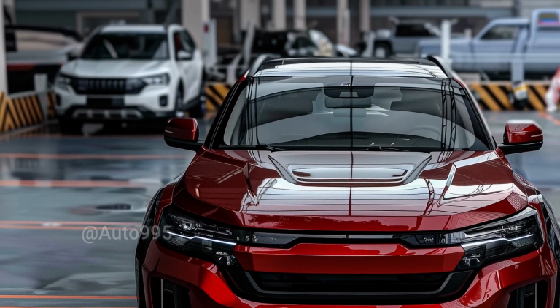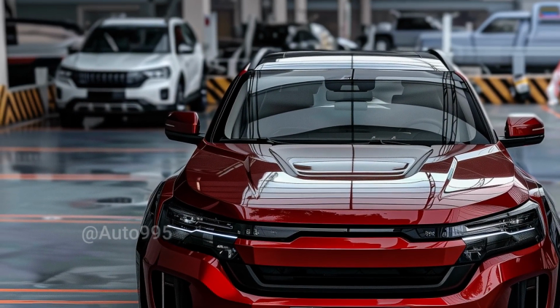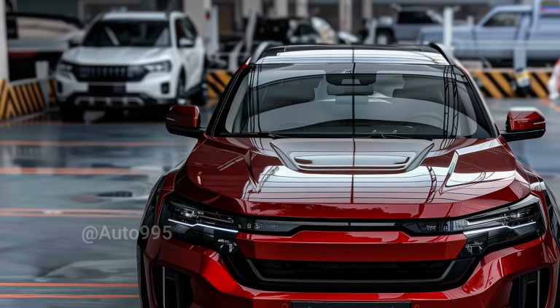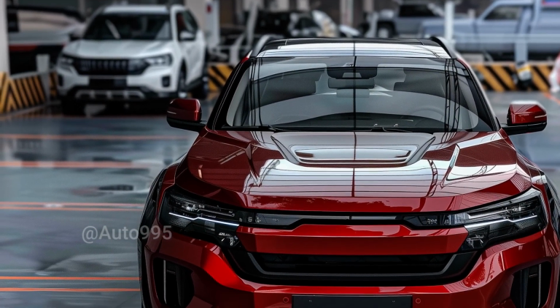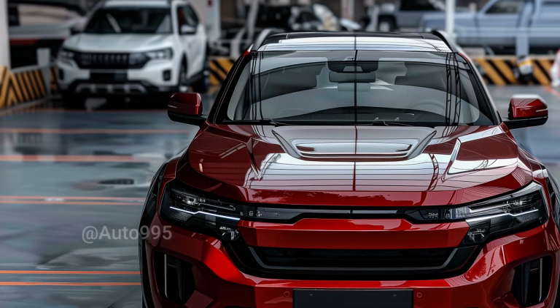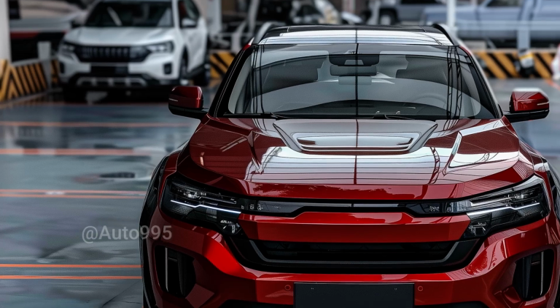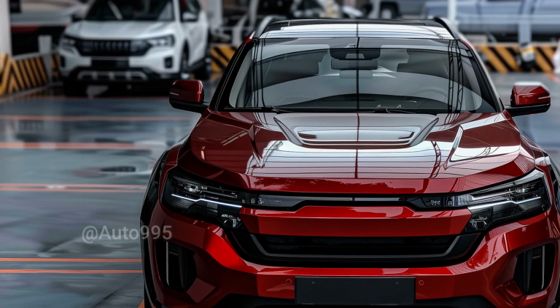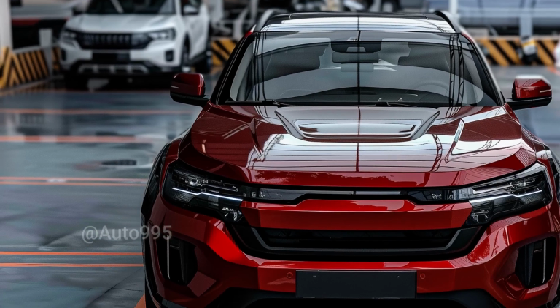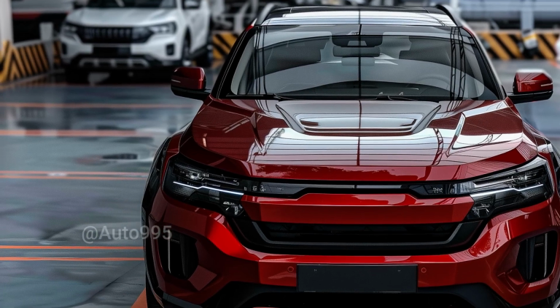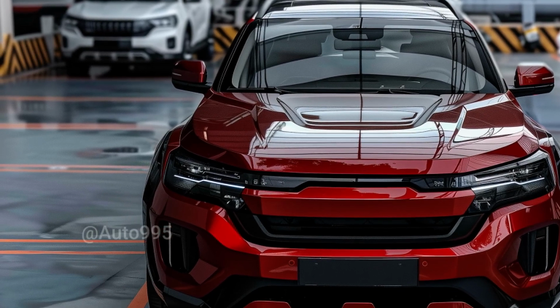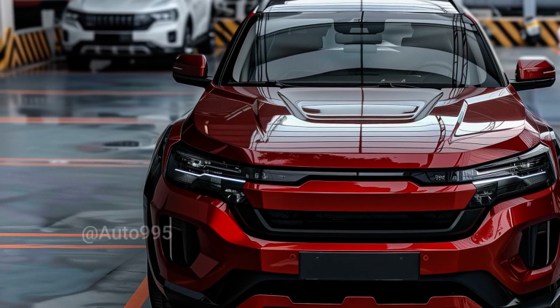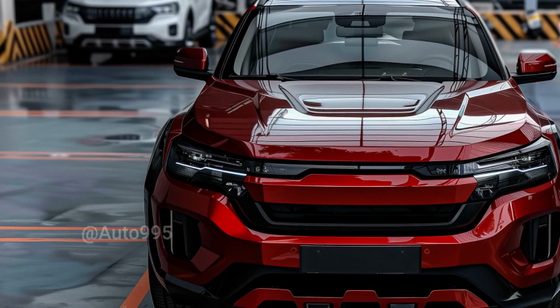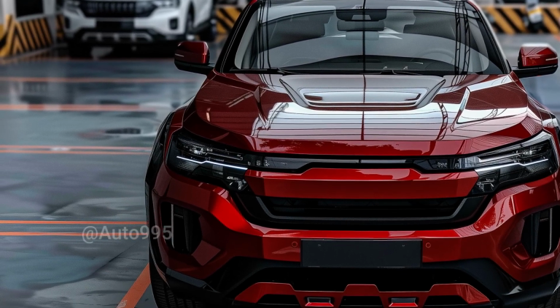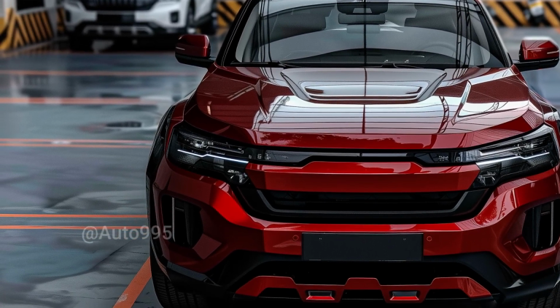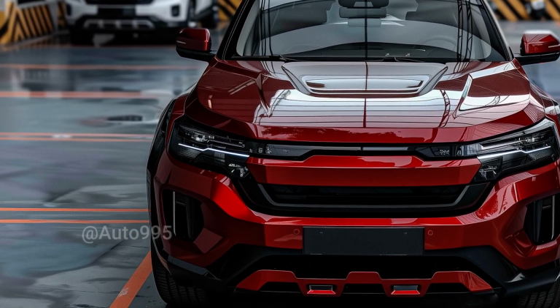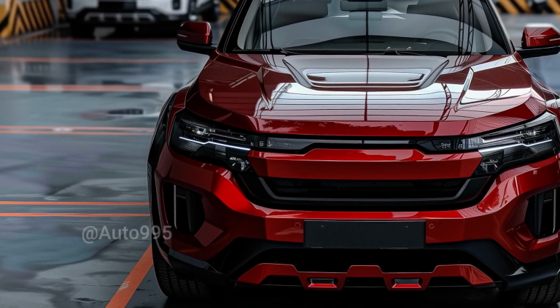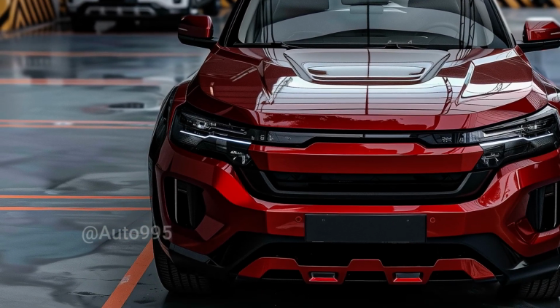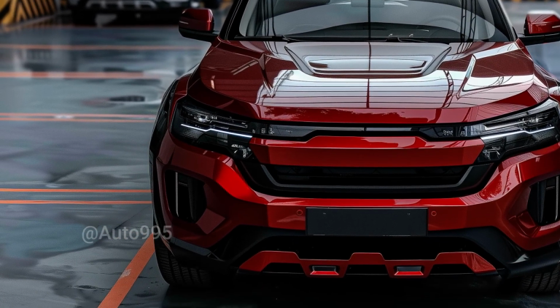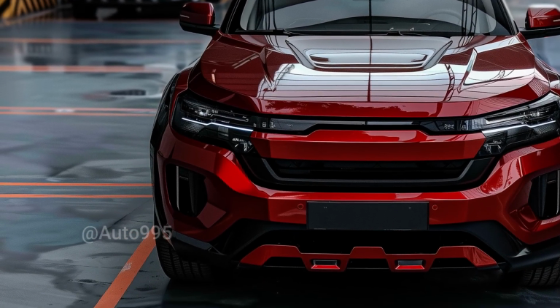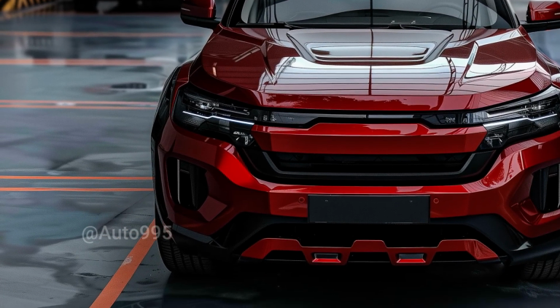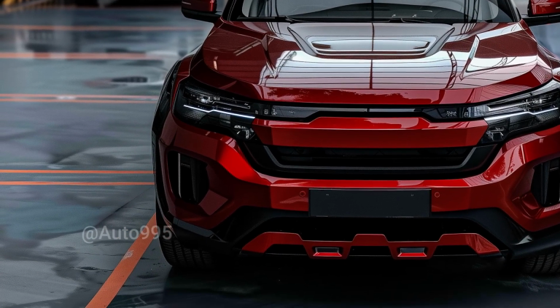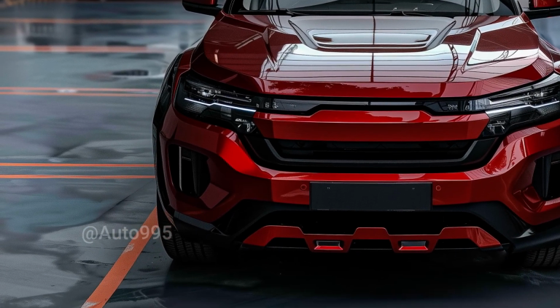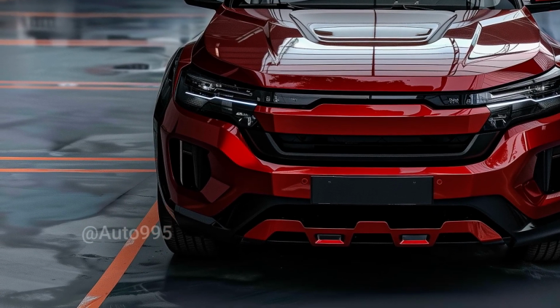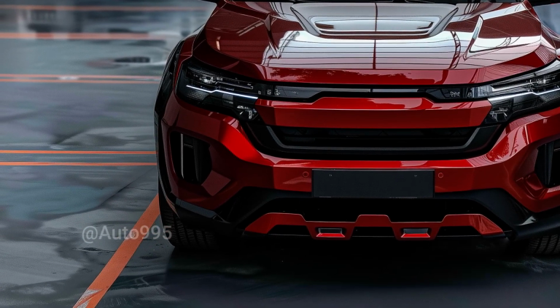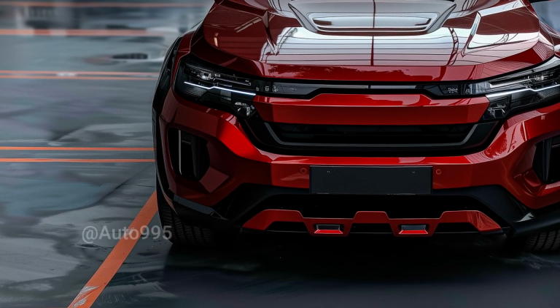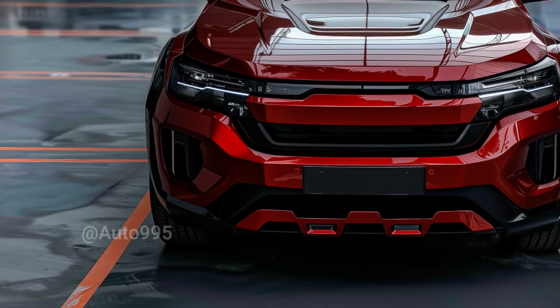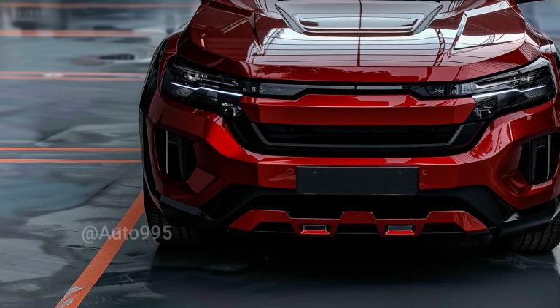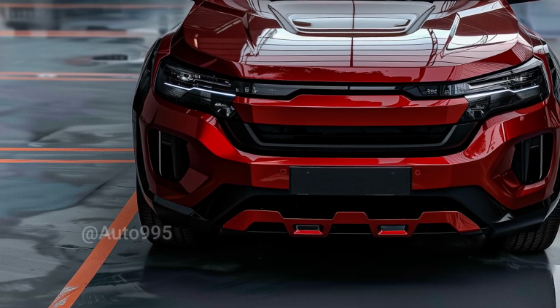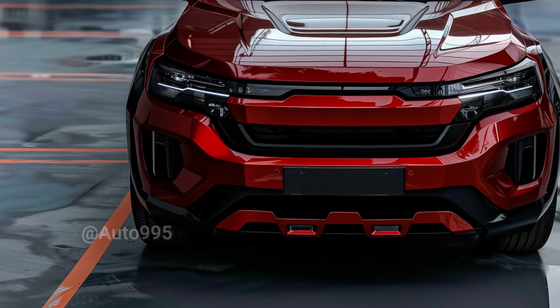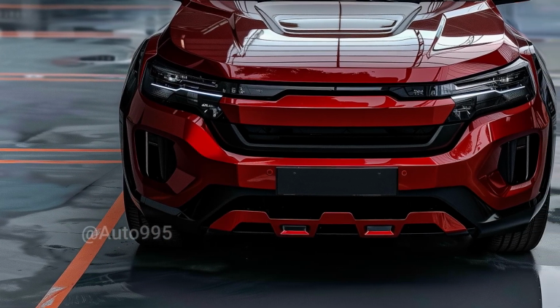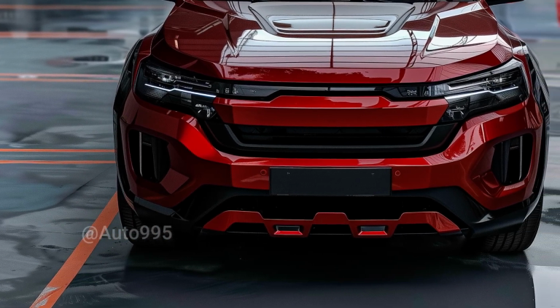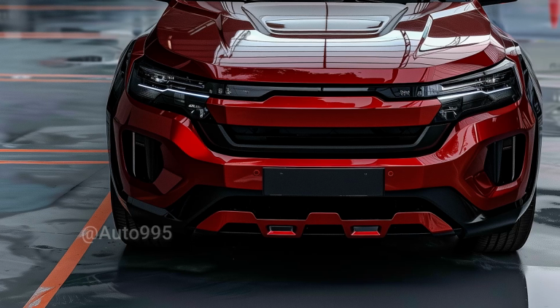Backed by BYD's signature blade battery, the vehicle is expected to offer excellent efficiency and driving range.